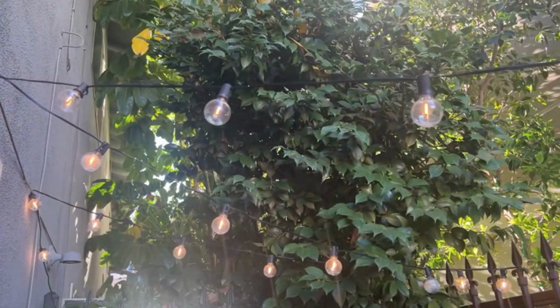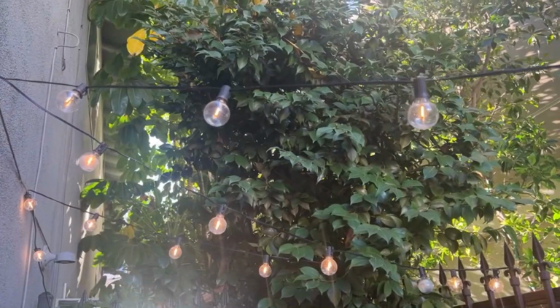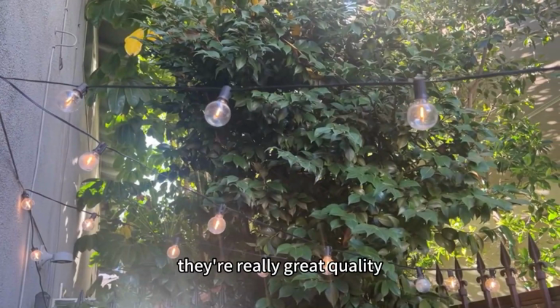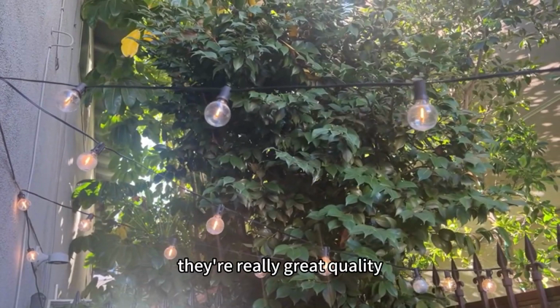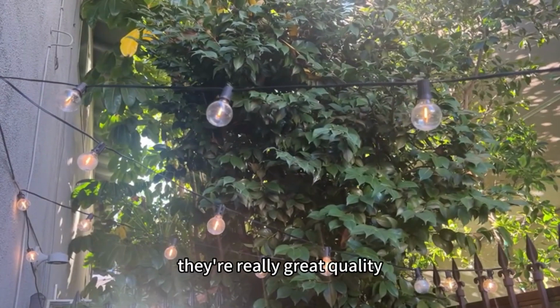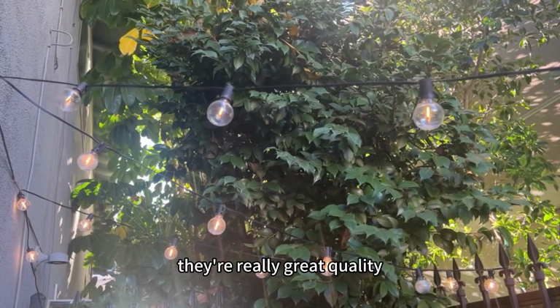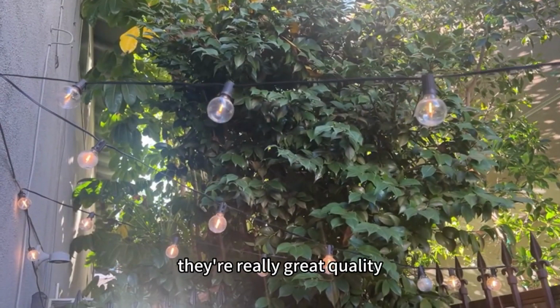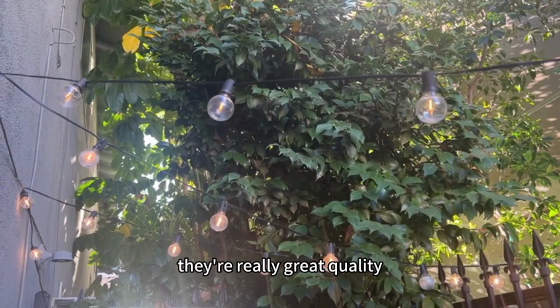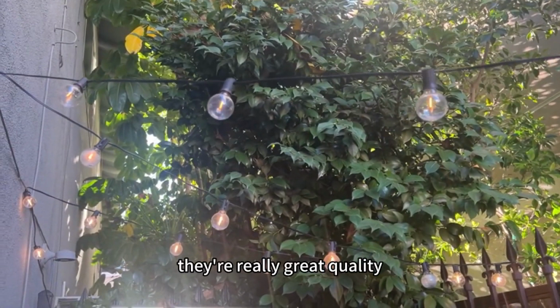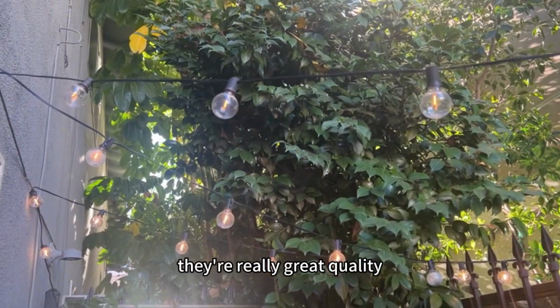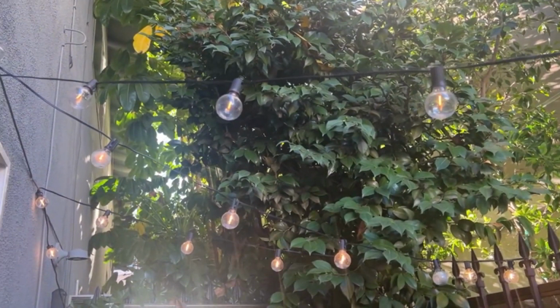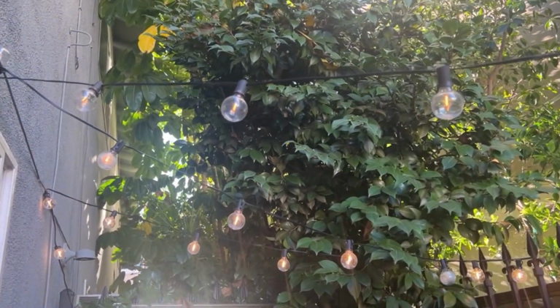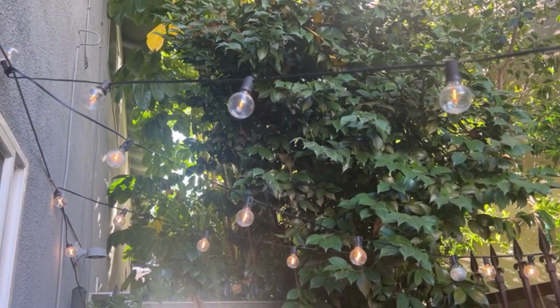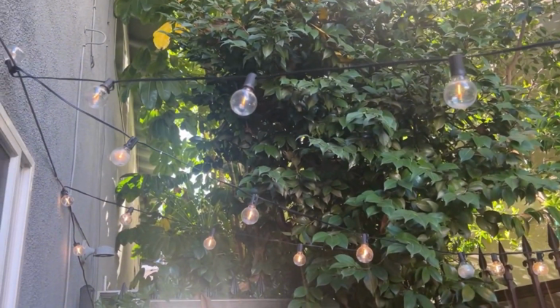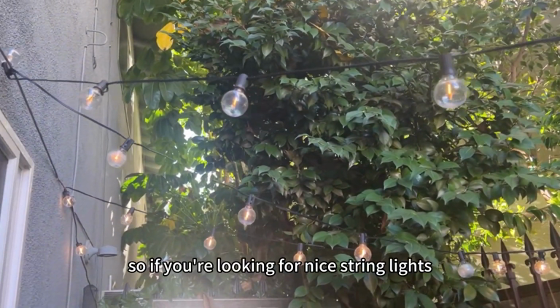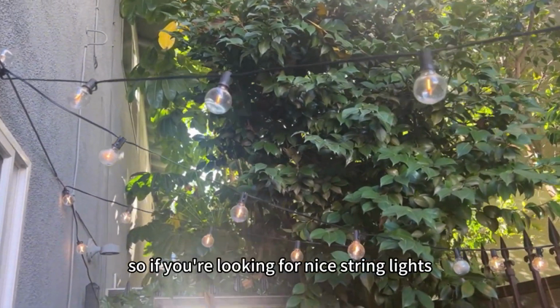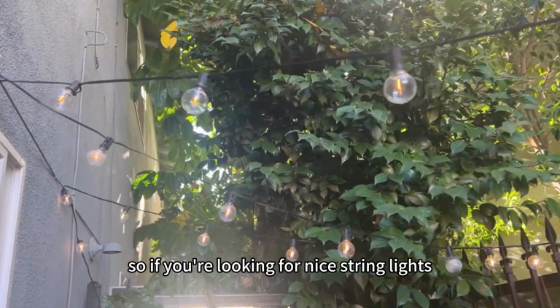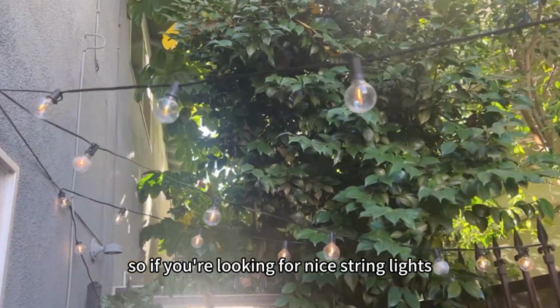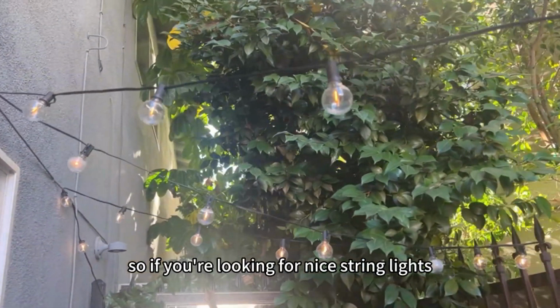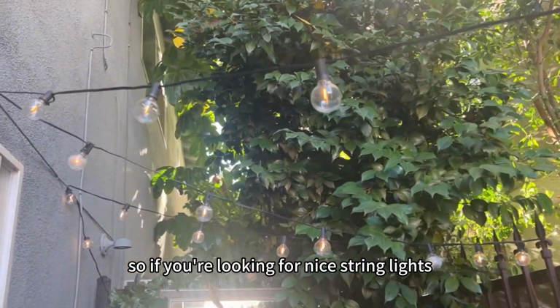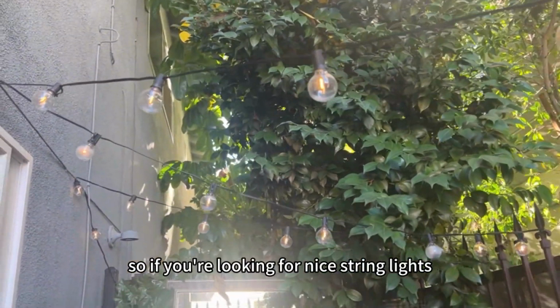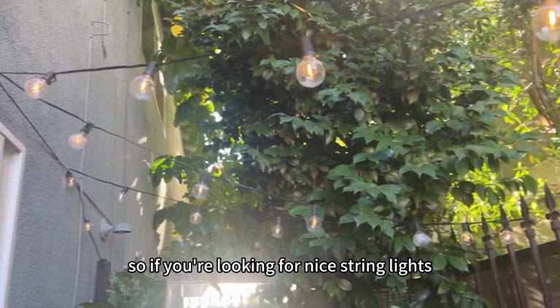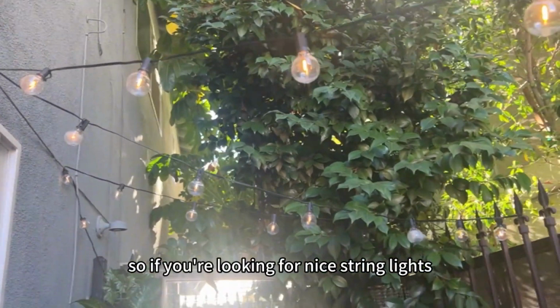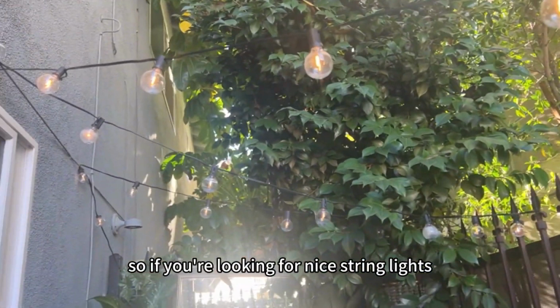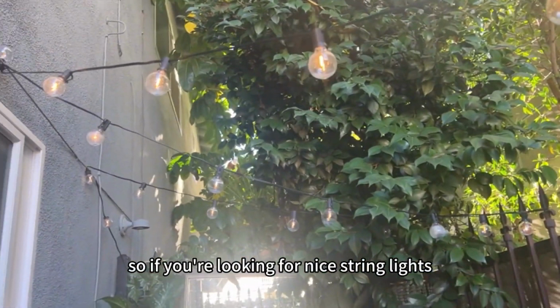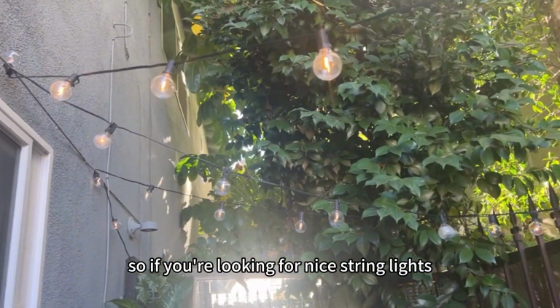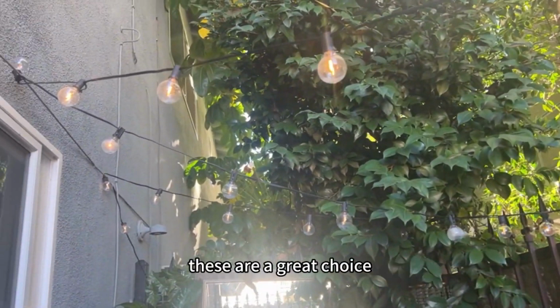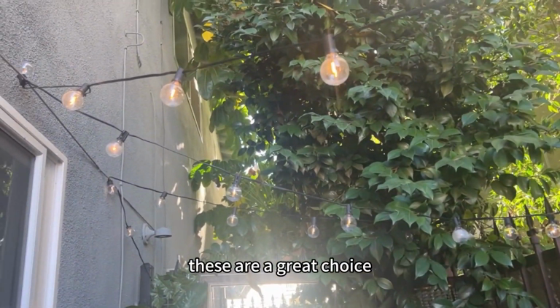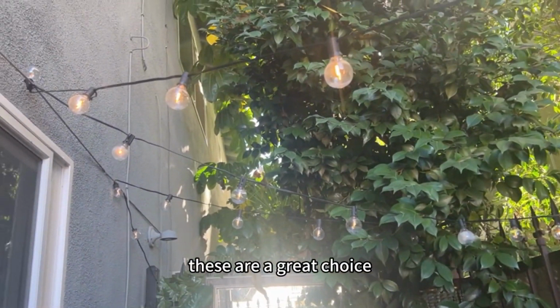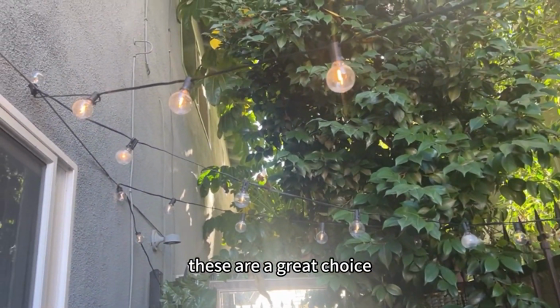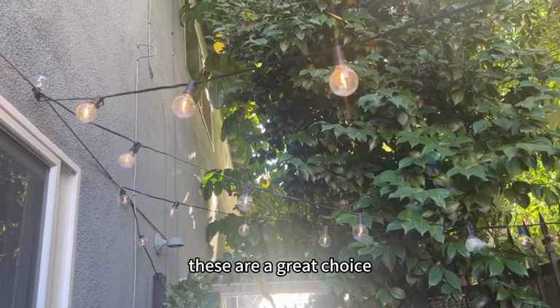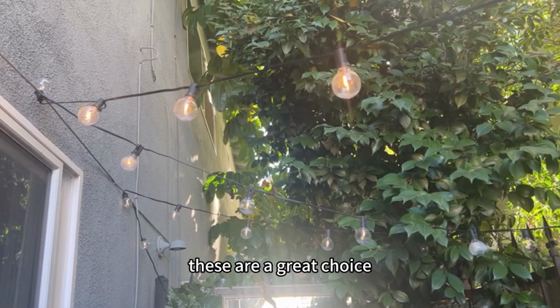They're really great quality, so if you're looking for nice string lights, these are a great choice.